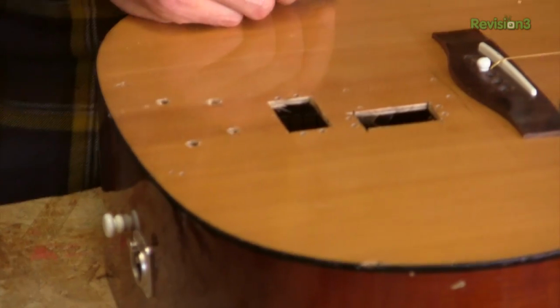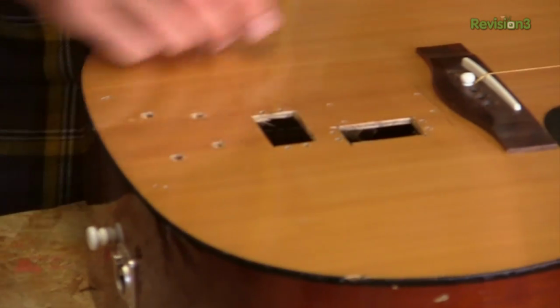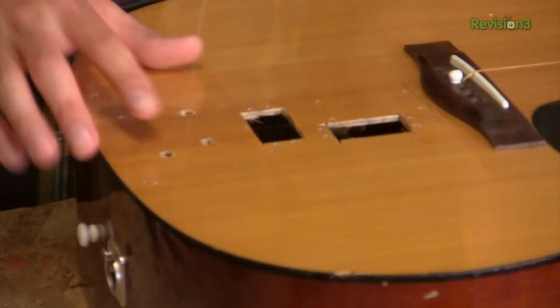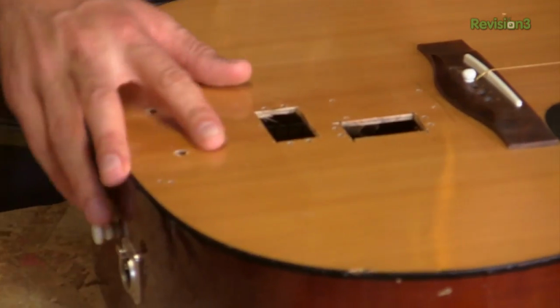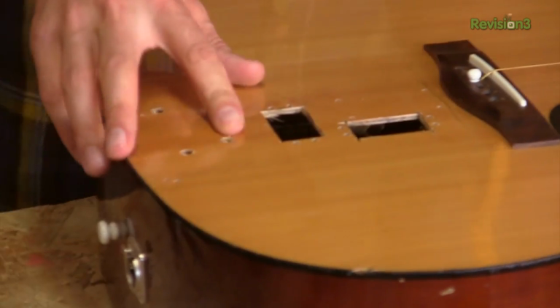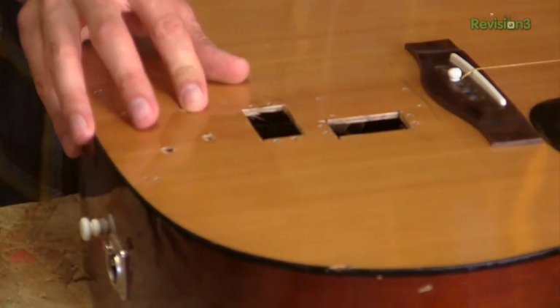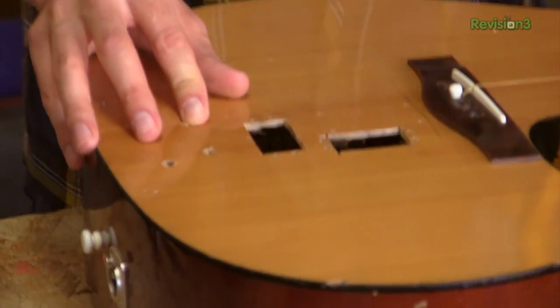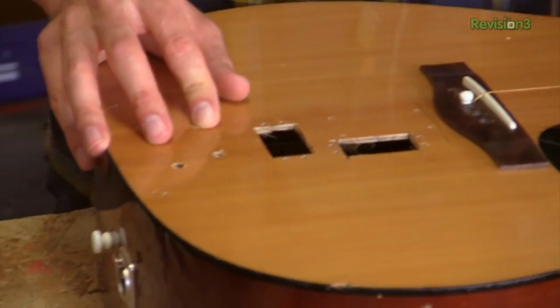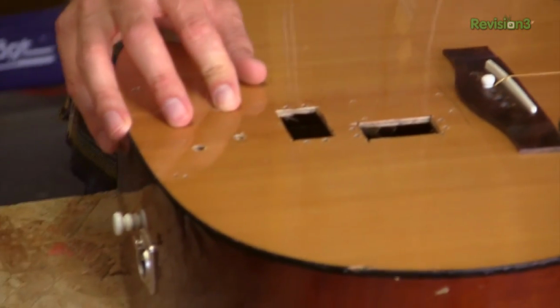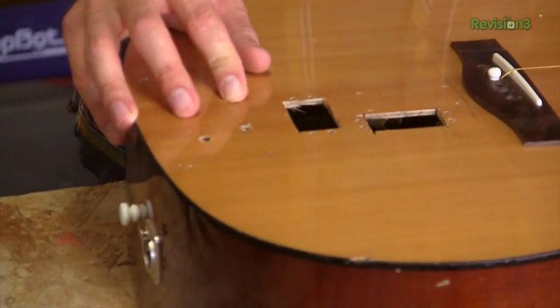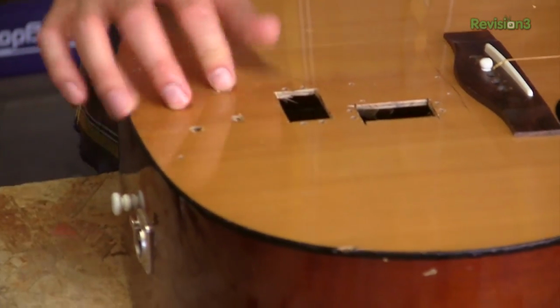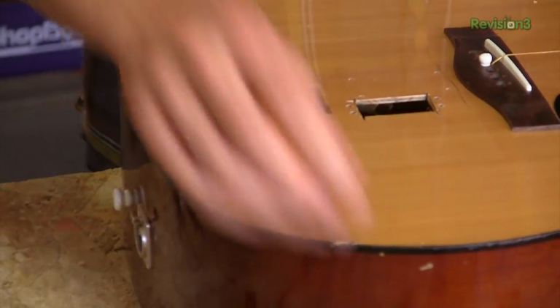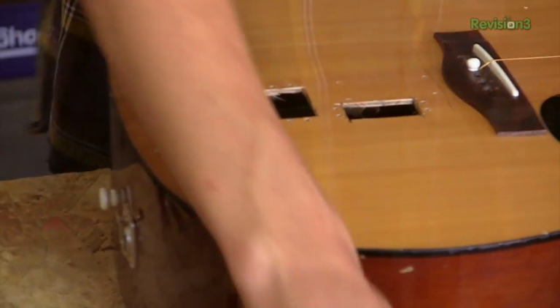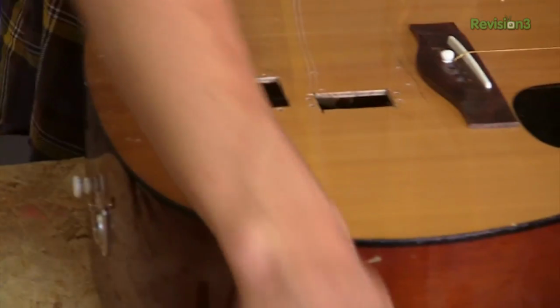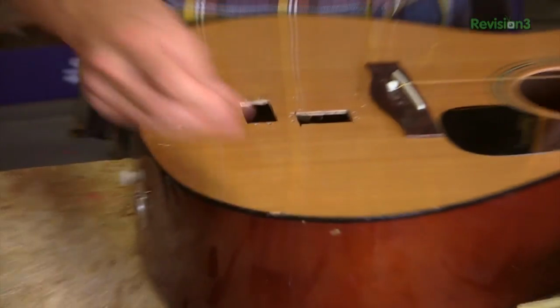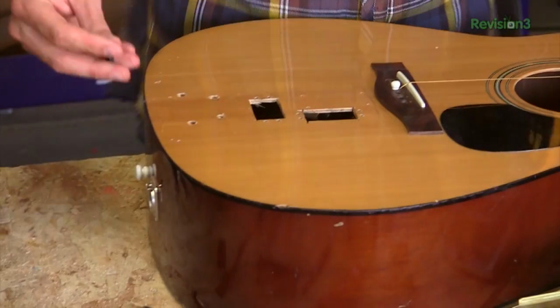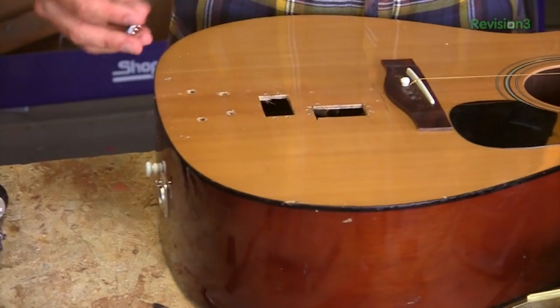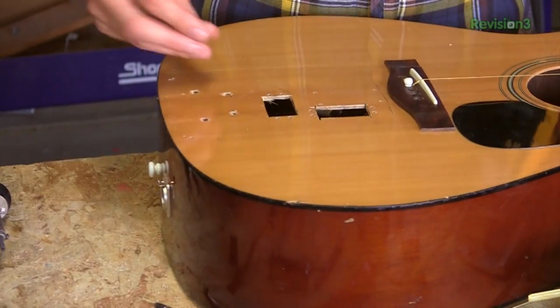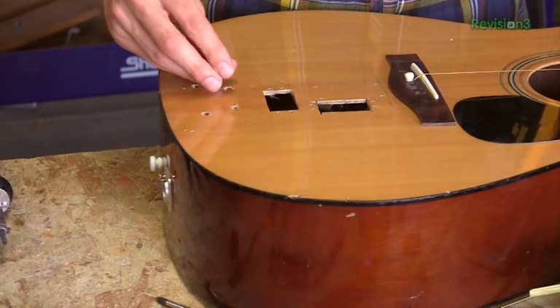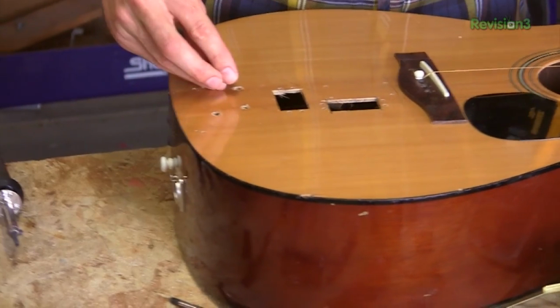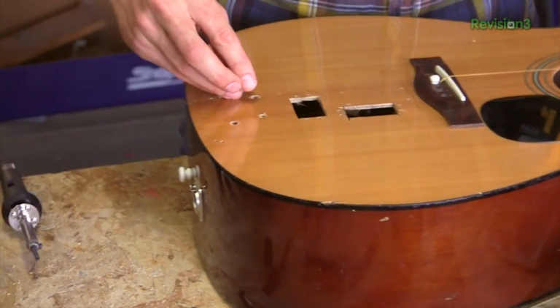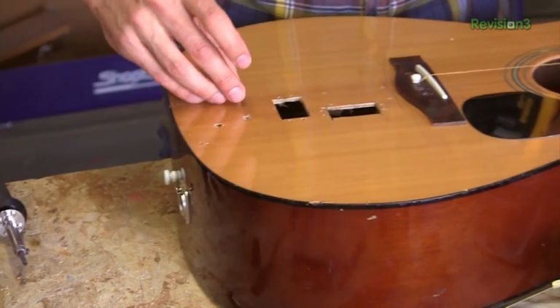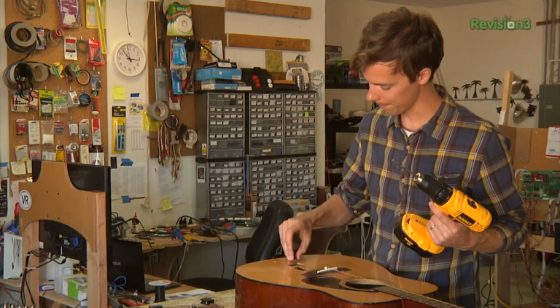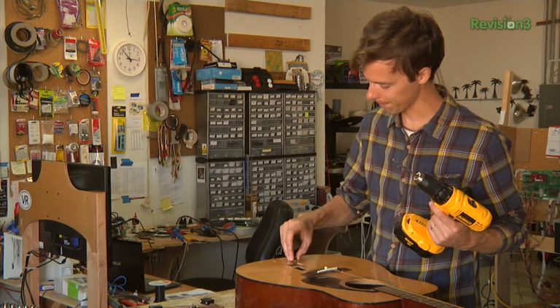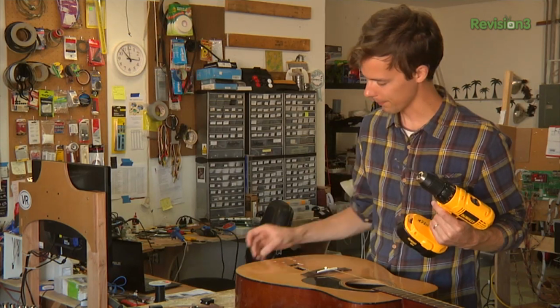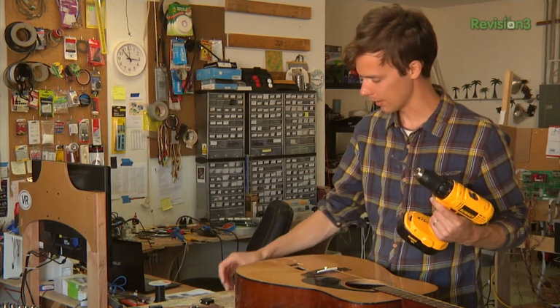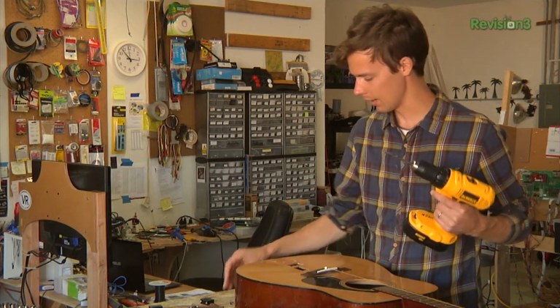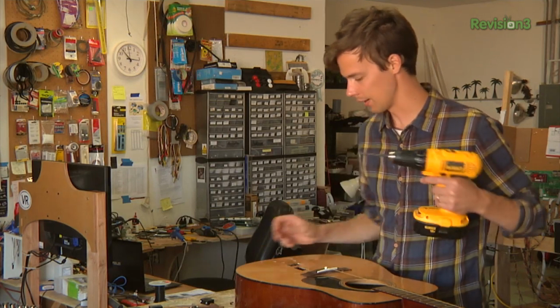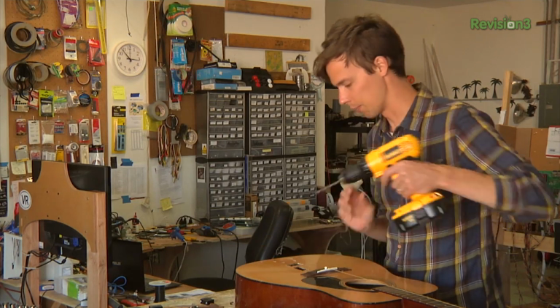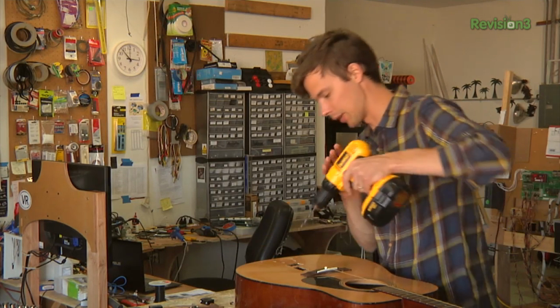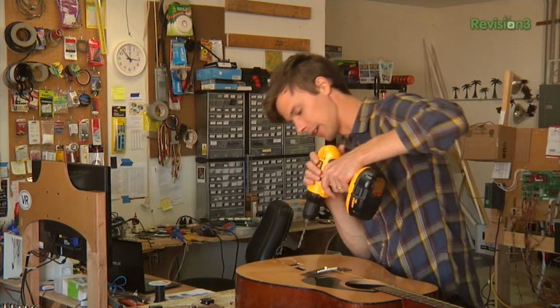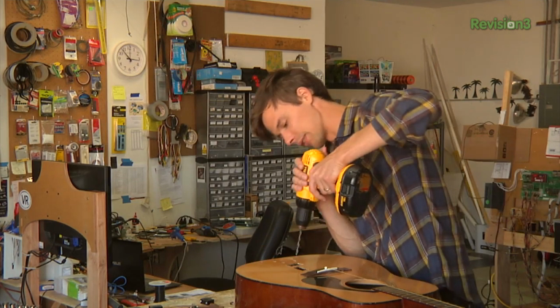We're going to drill some holes in the top of the guitar to be able to place these switches and the other potentiometers.